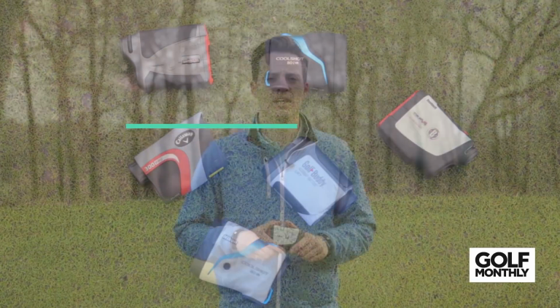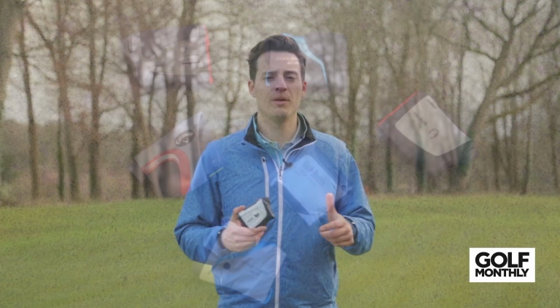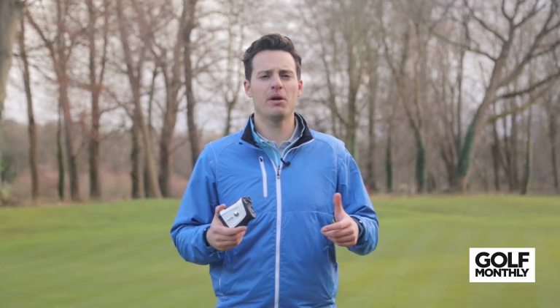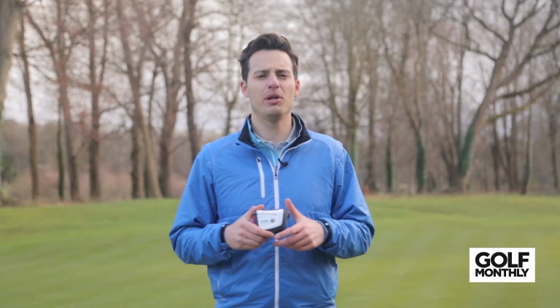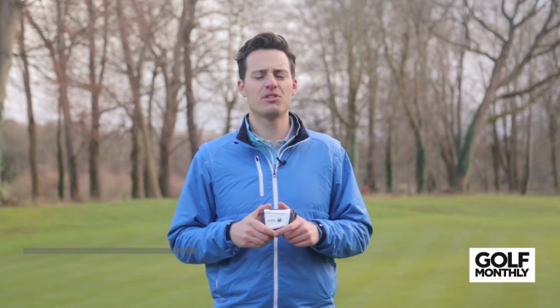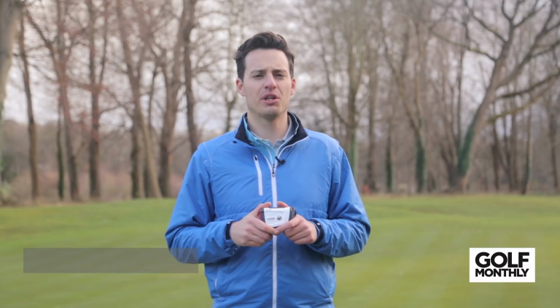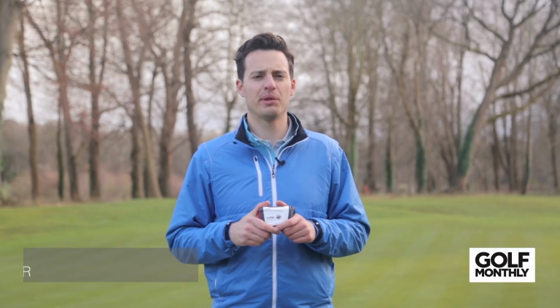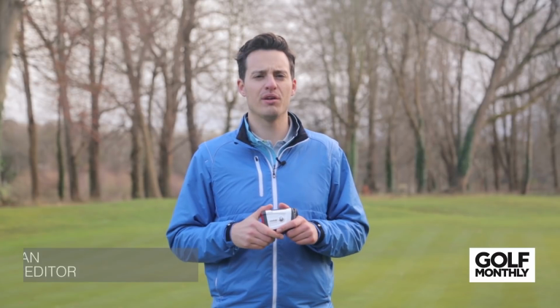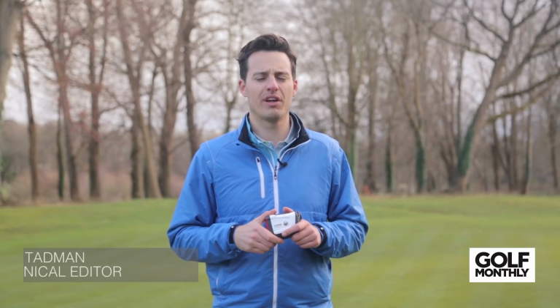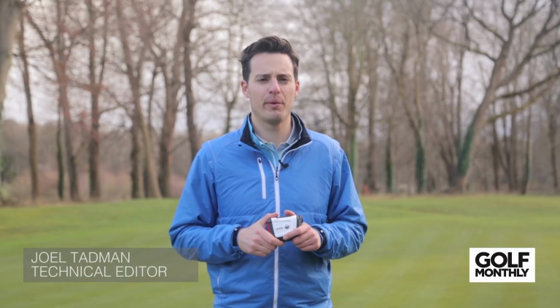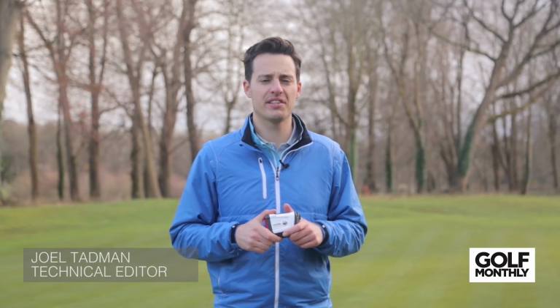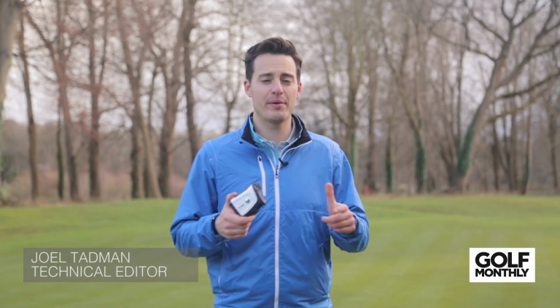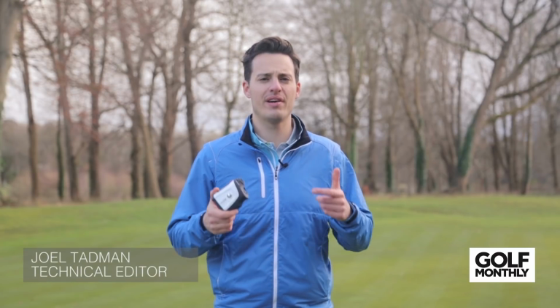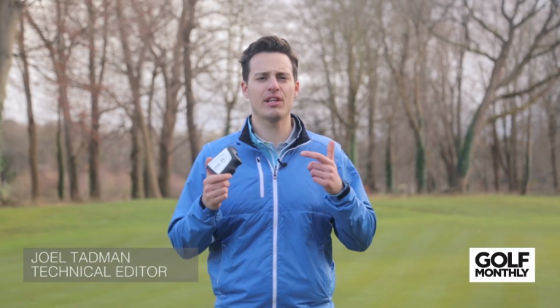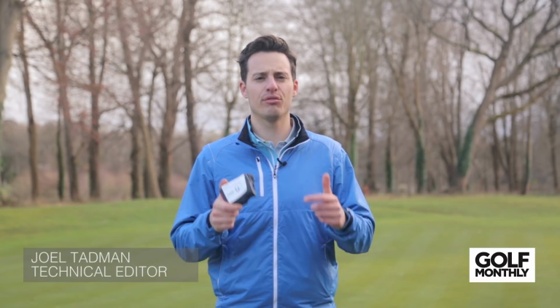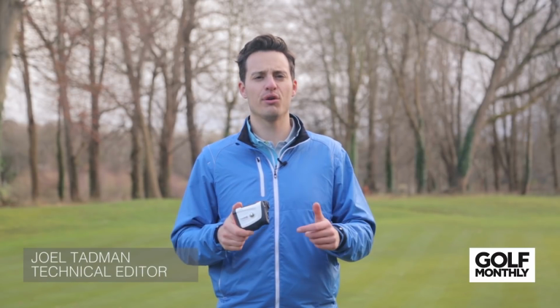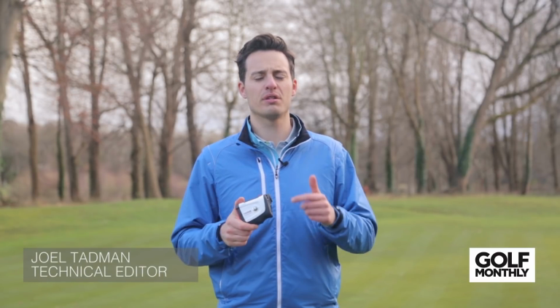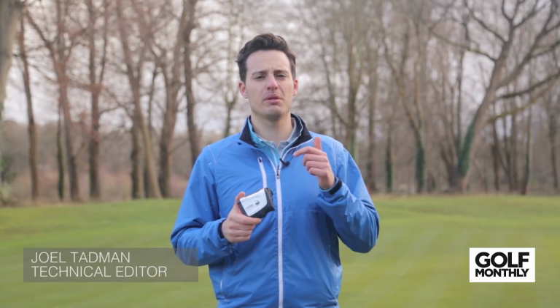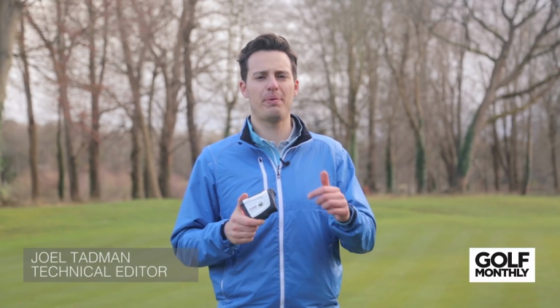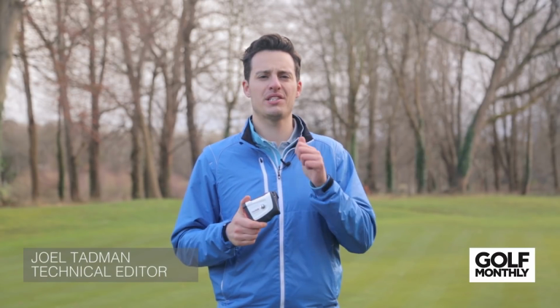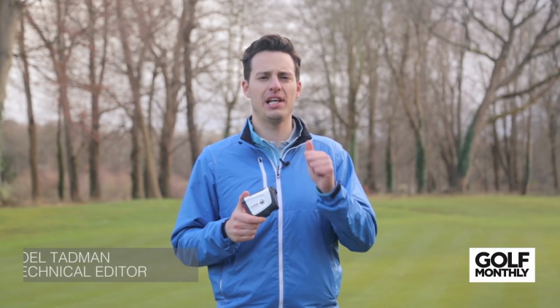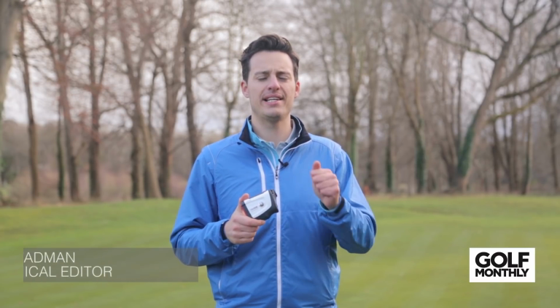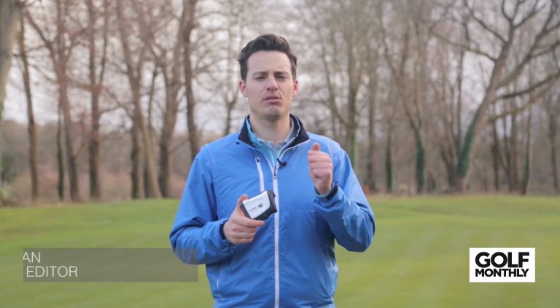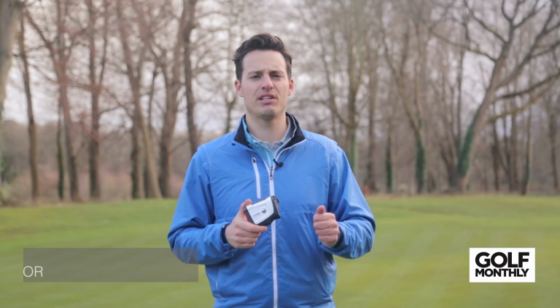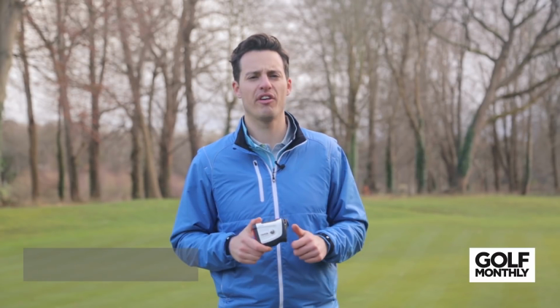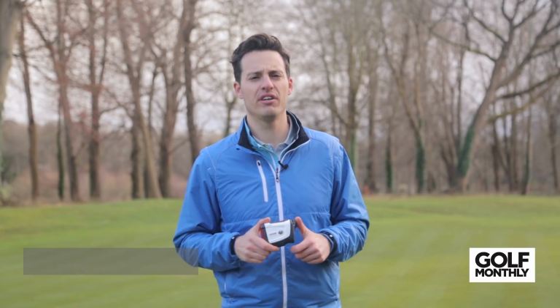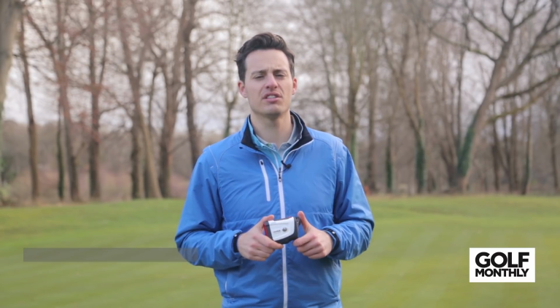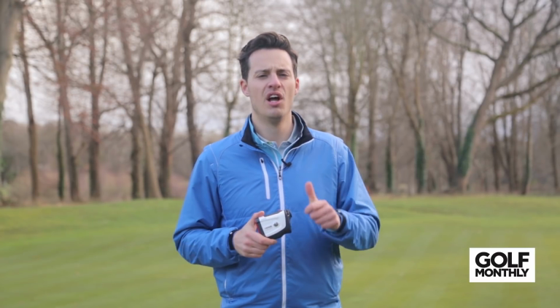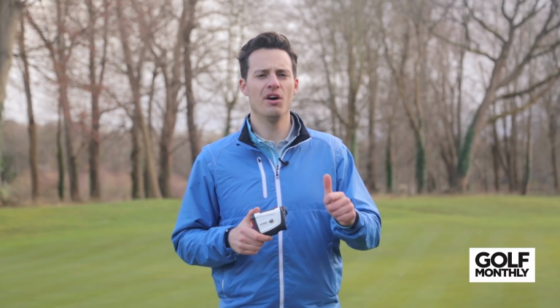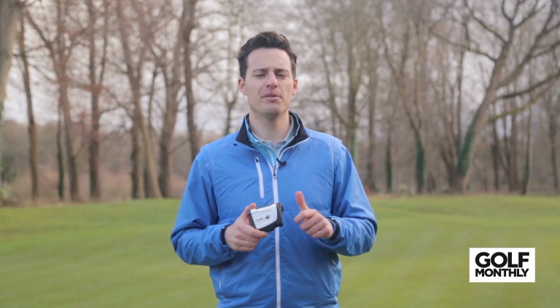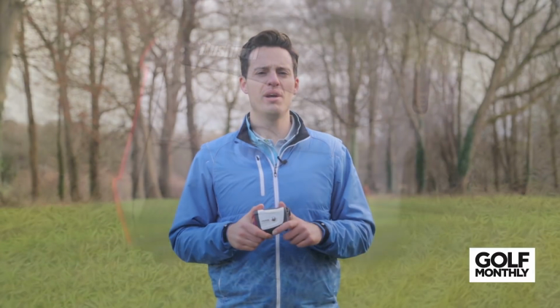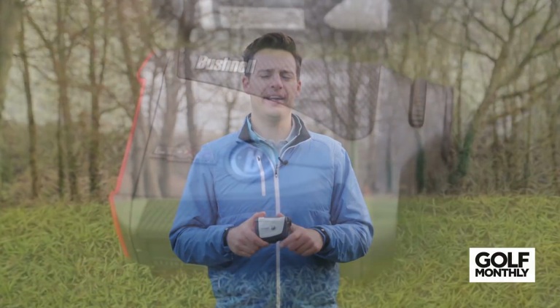Hello, welcome along to Goodwood Golf Club, where today we're running through some of the best laser rangefinders on the market.